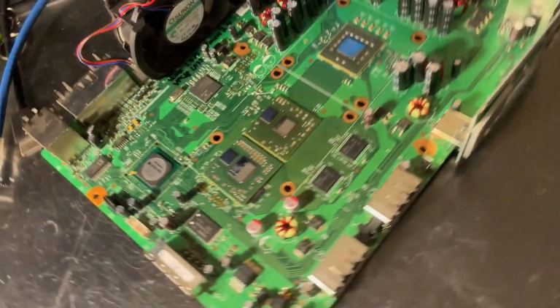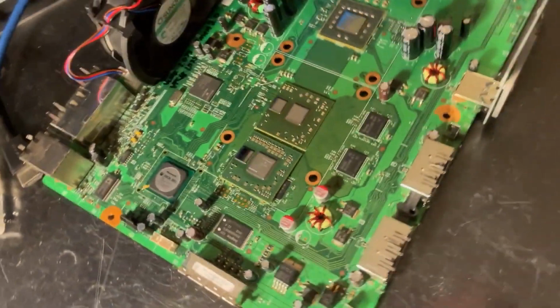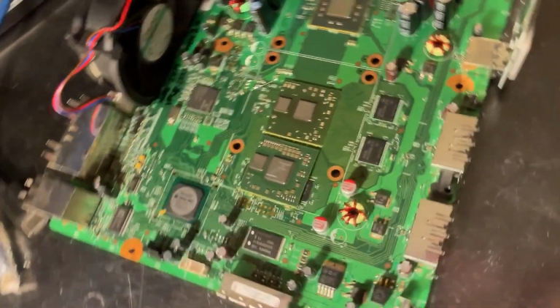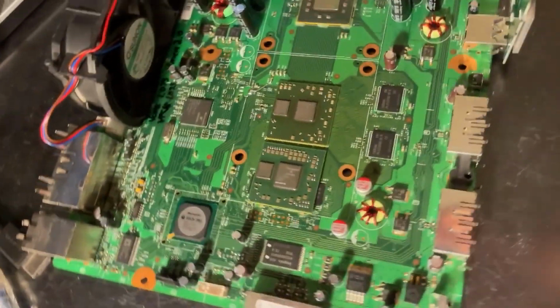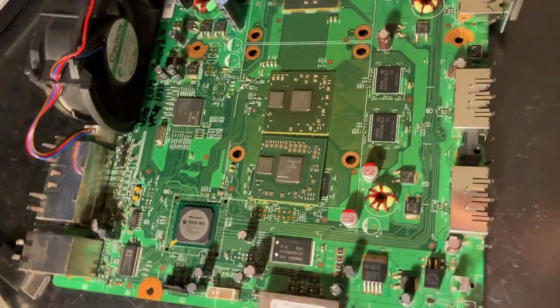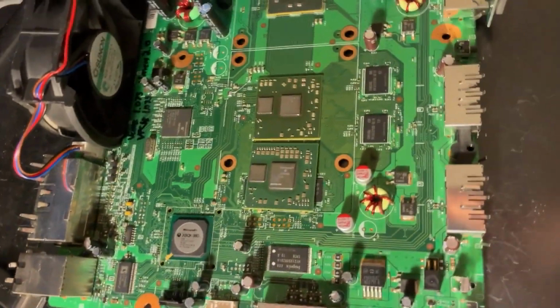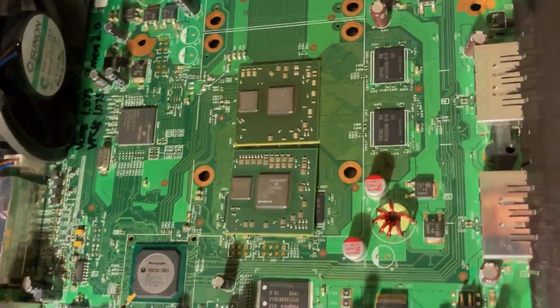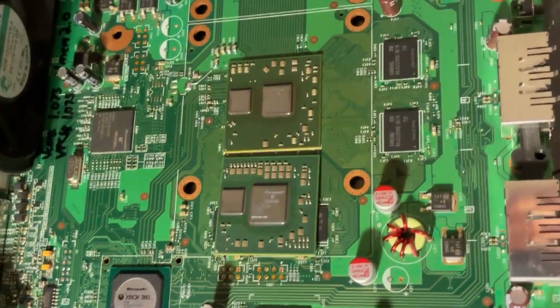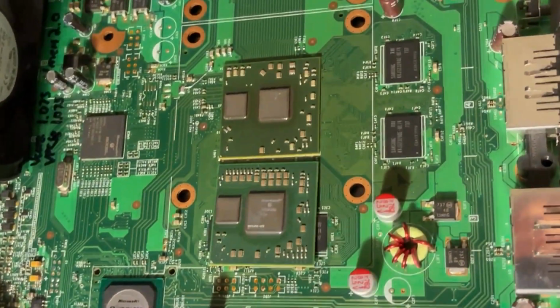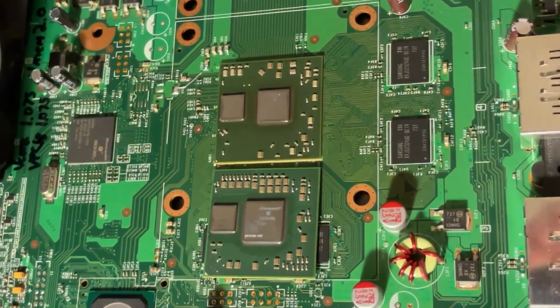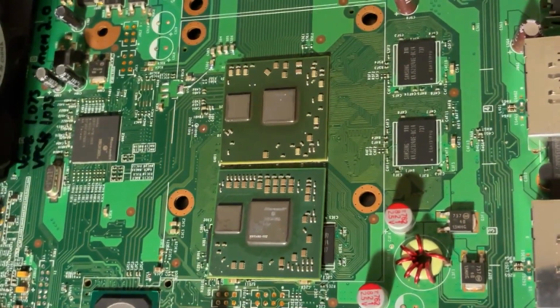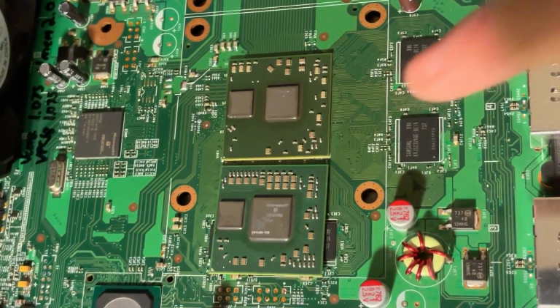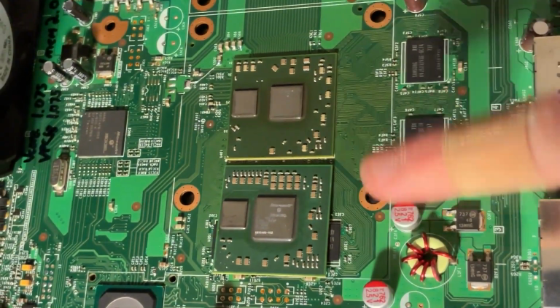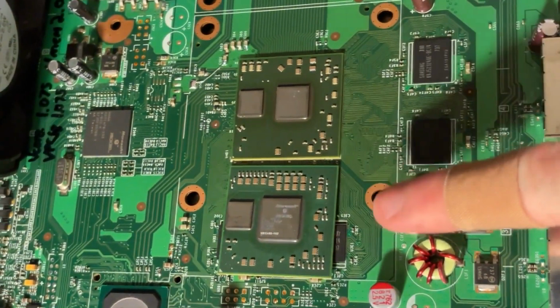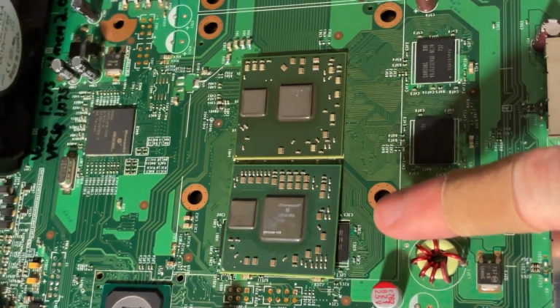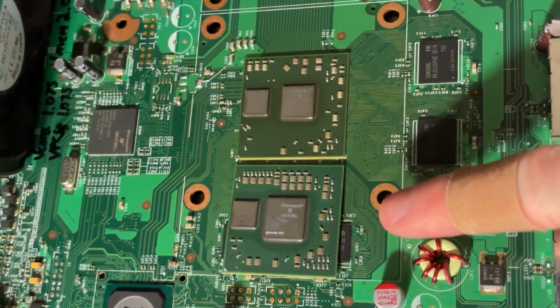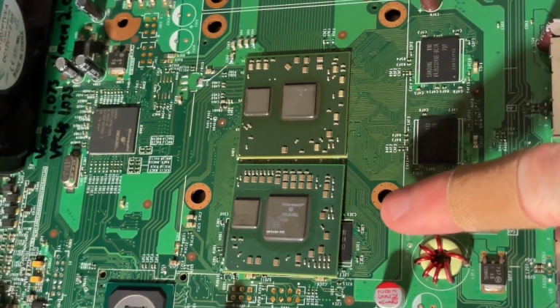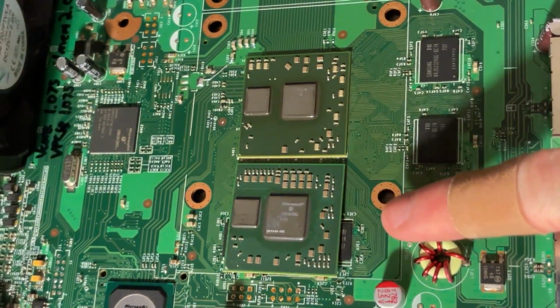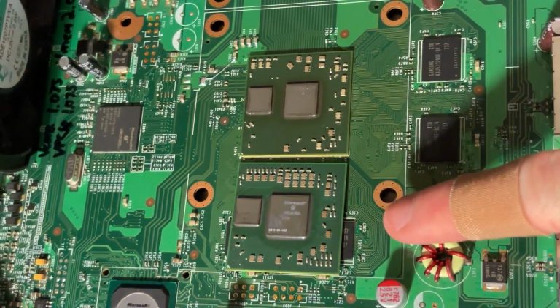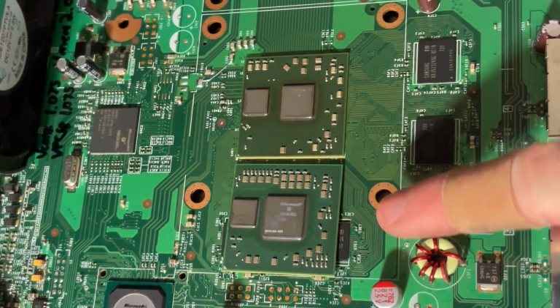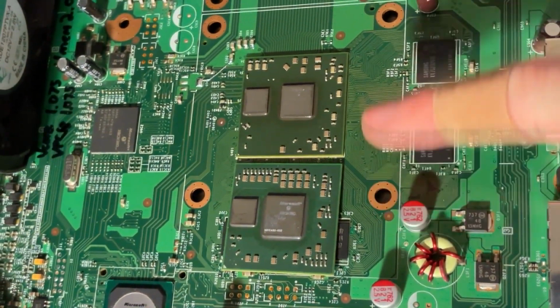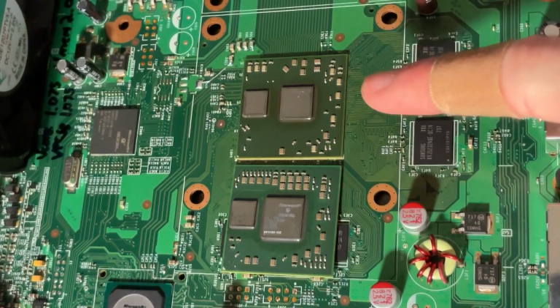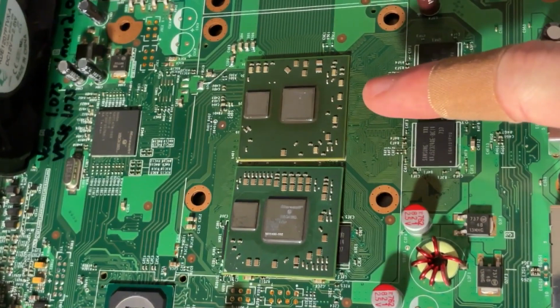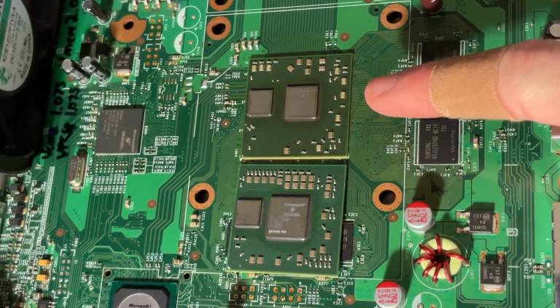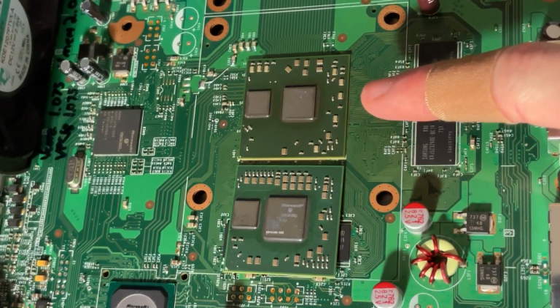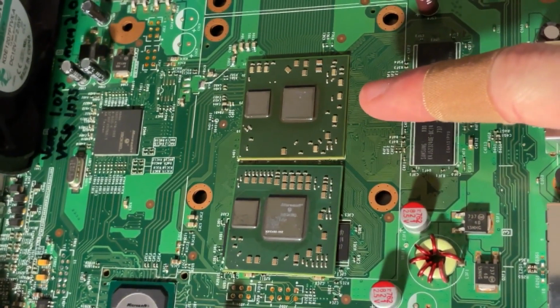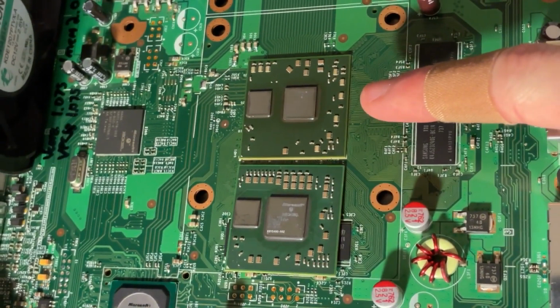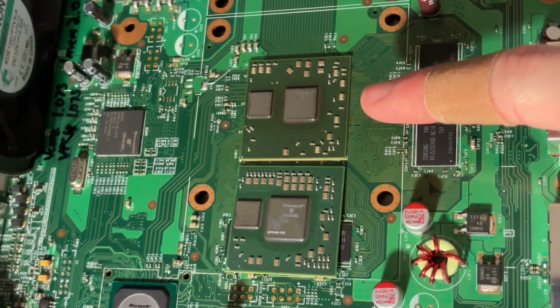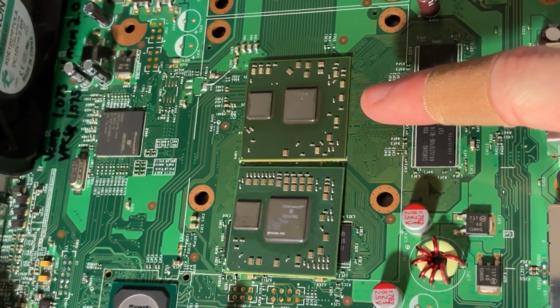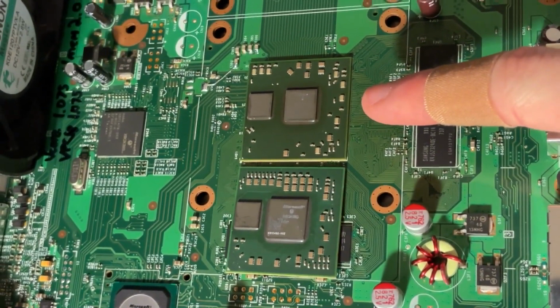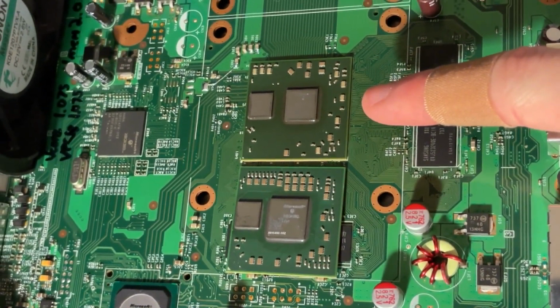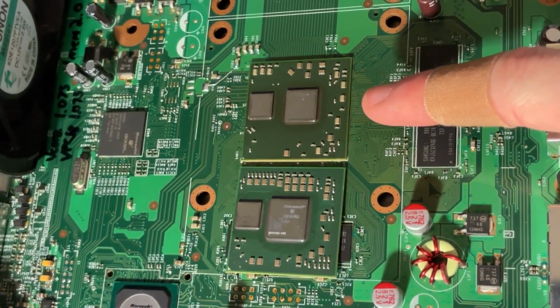Here you can see the two GPUs. This is the original 80-nanometer, and this is the 65-nanometer GPU.